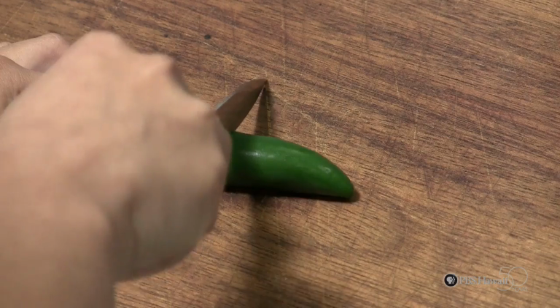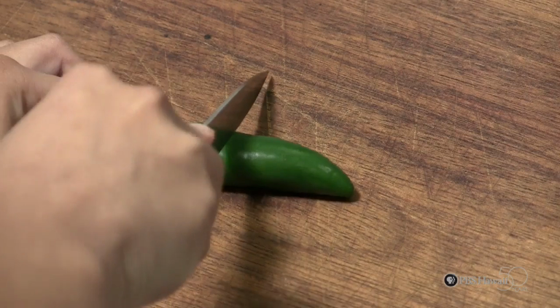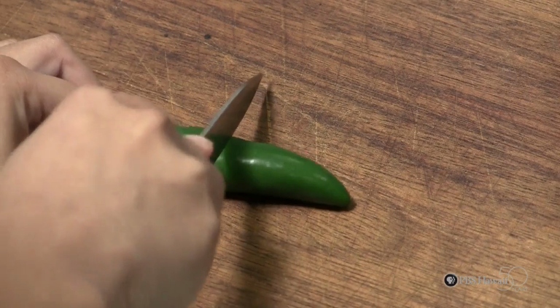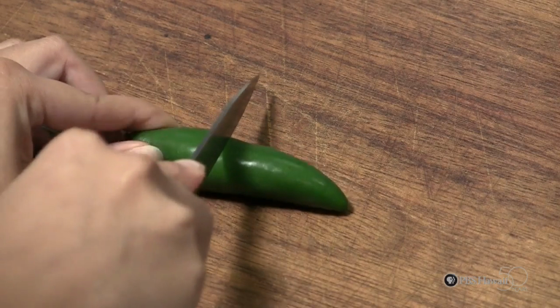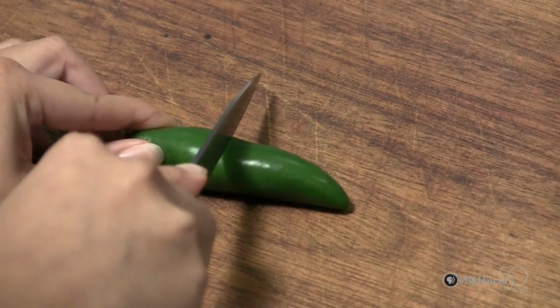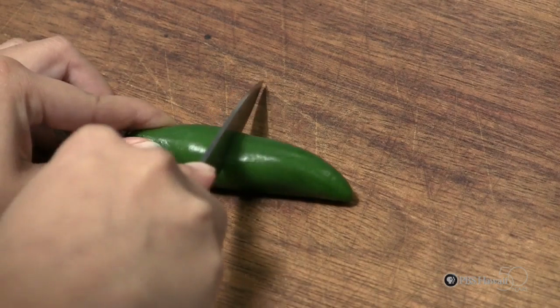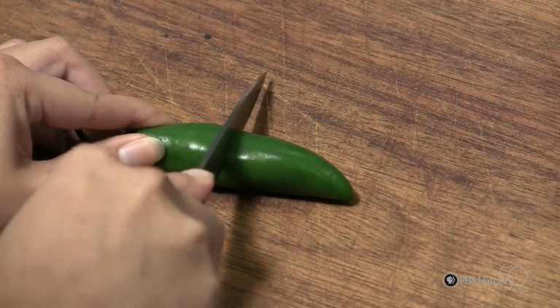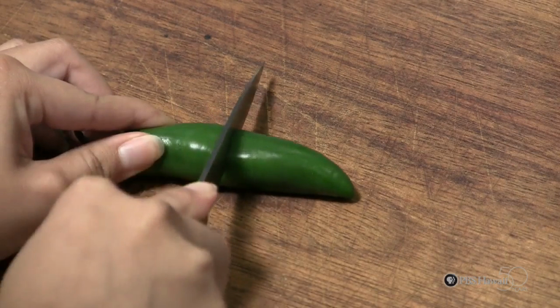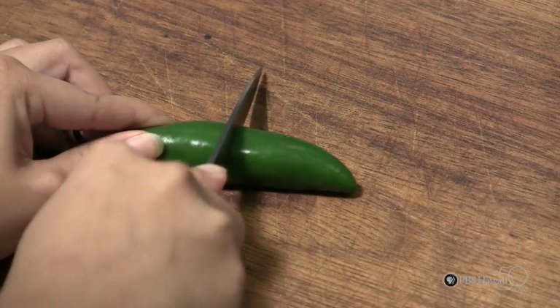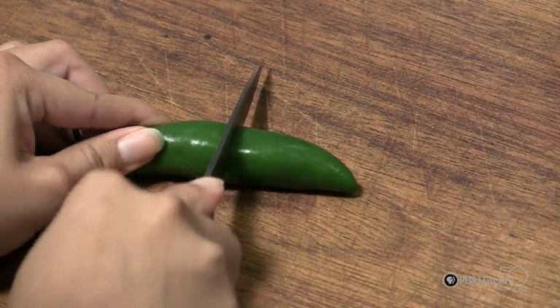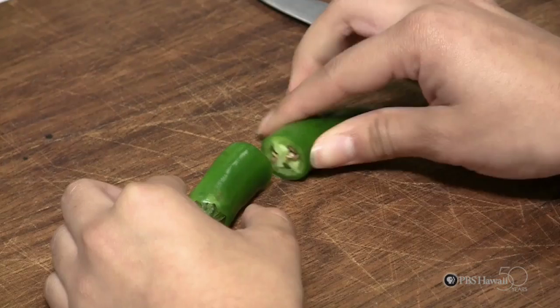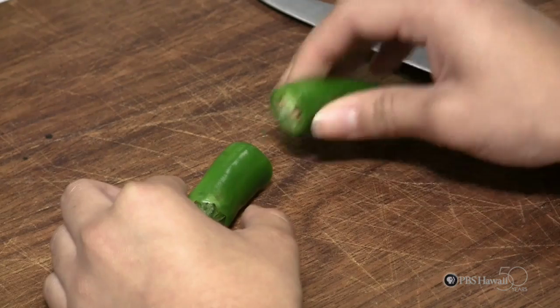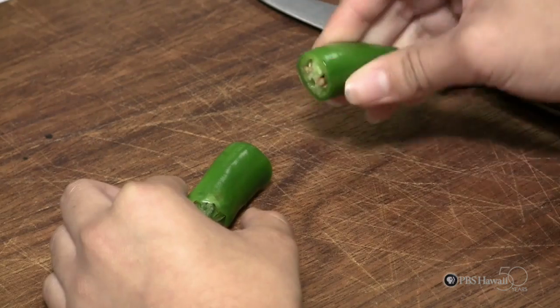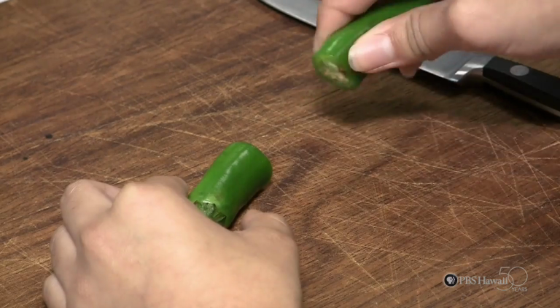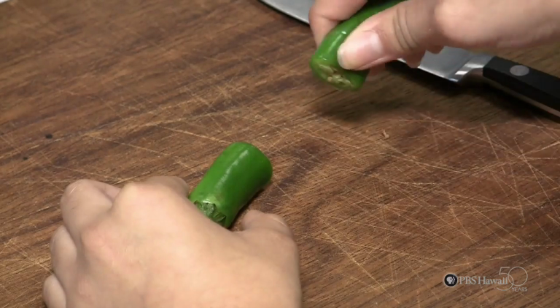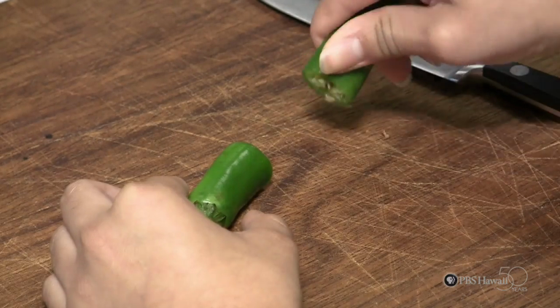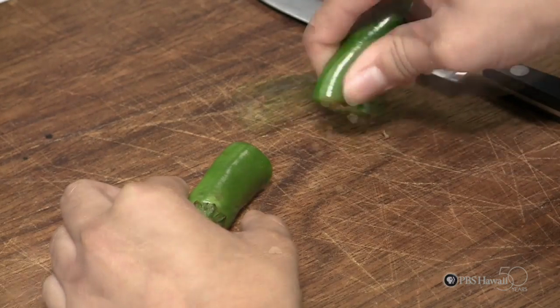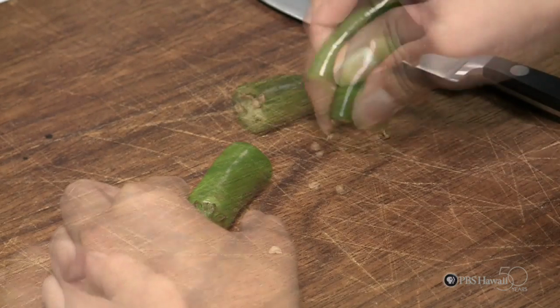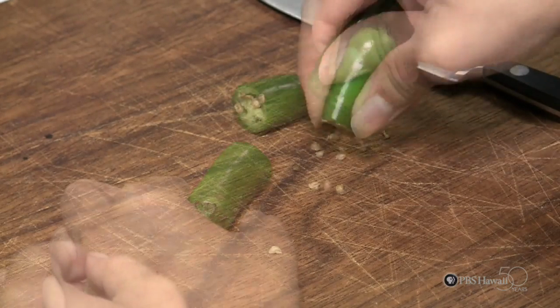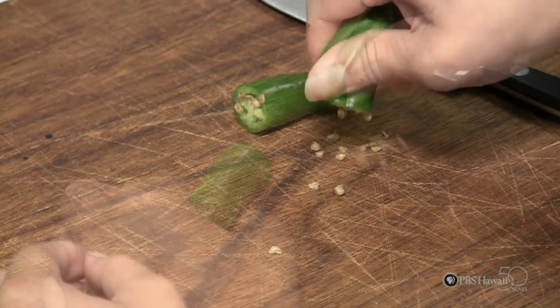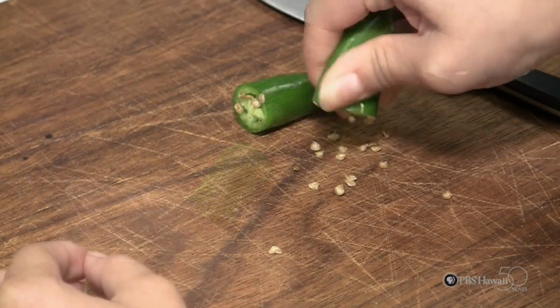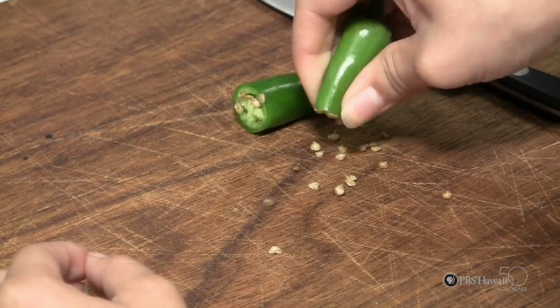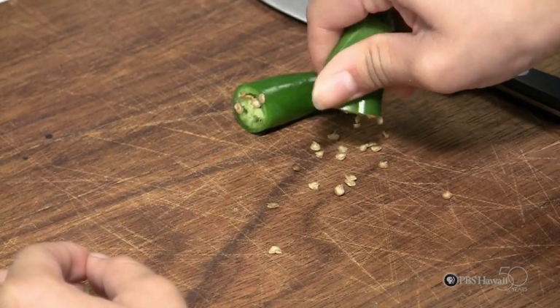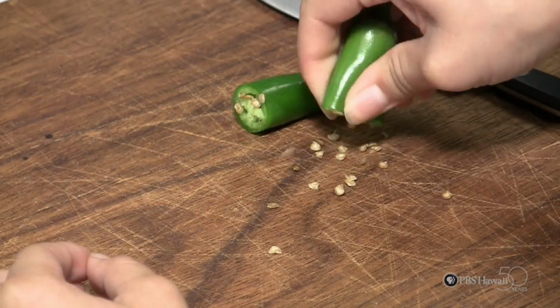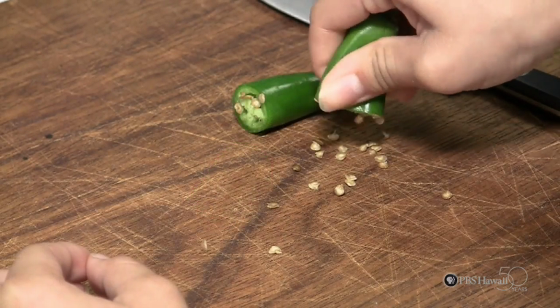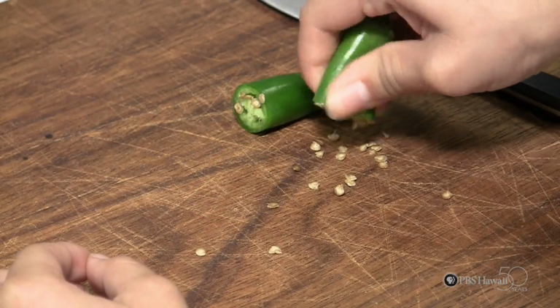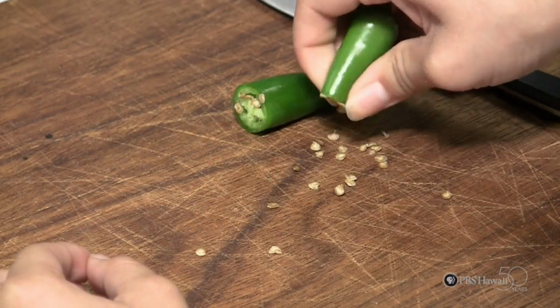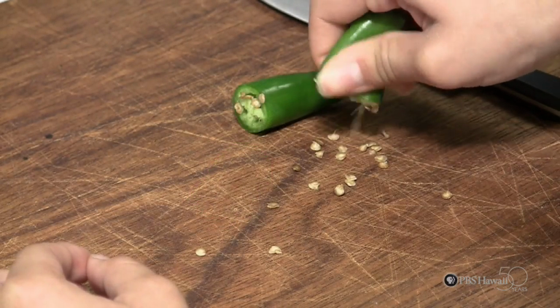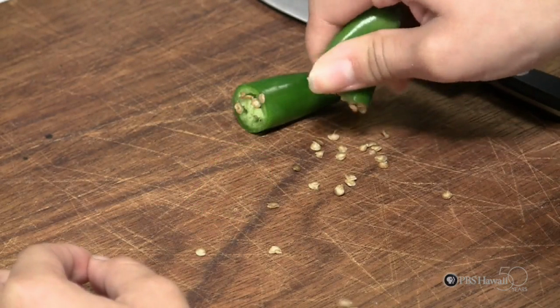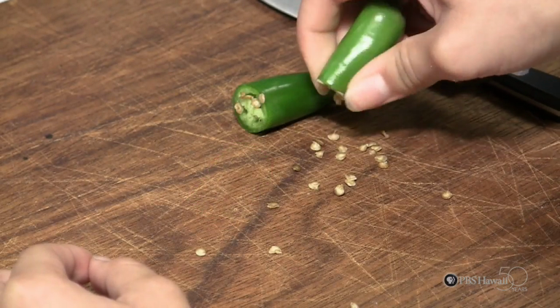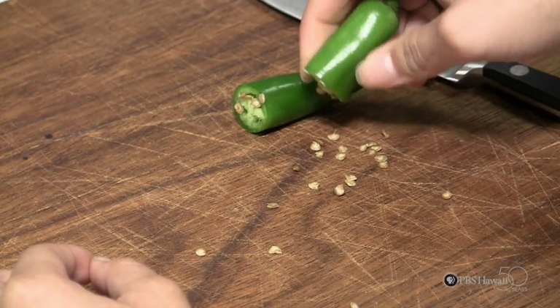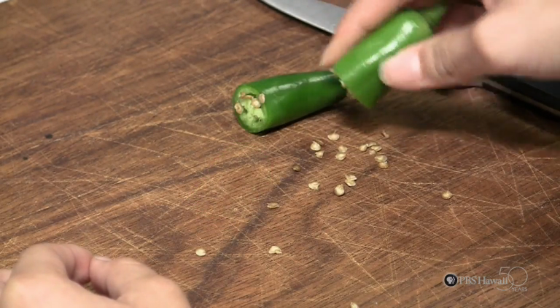First, cut the peppers in half, then remove some of the seeds. But remember, the more seeds, the more spice.